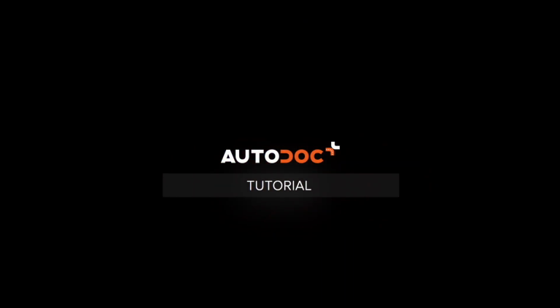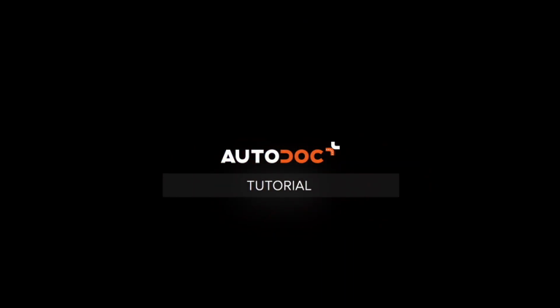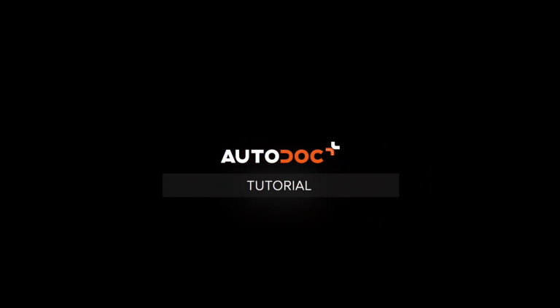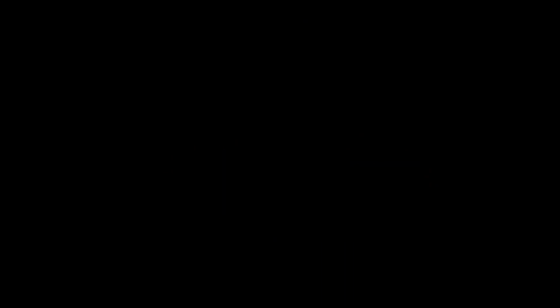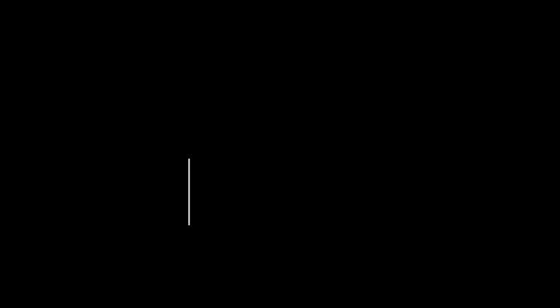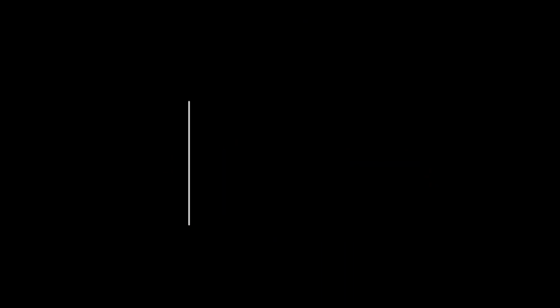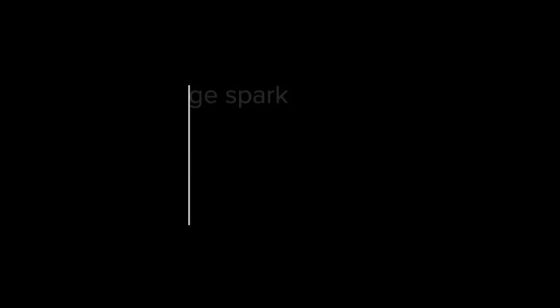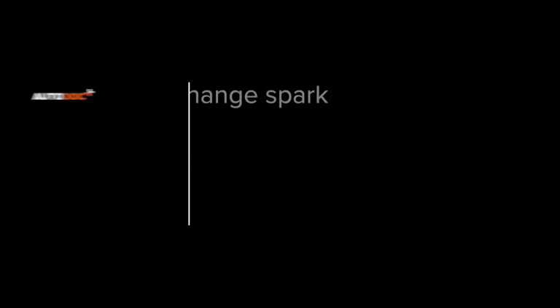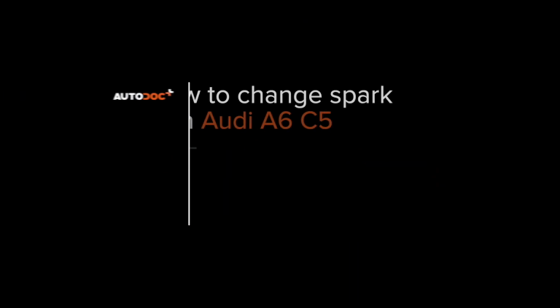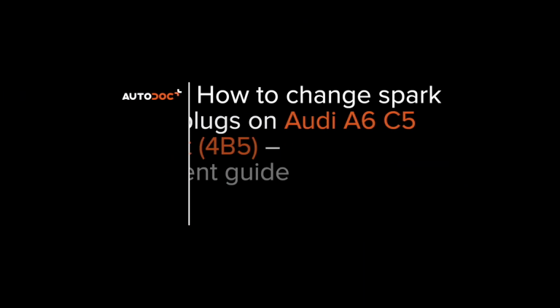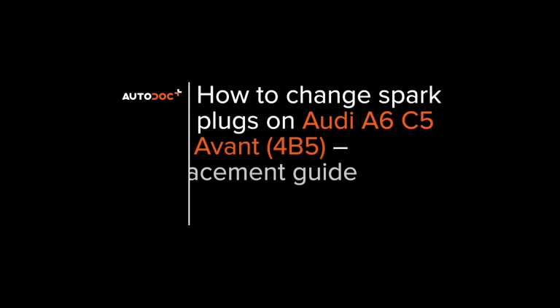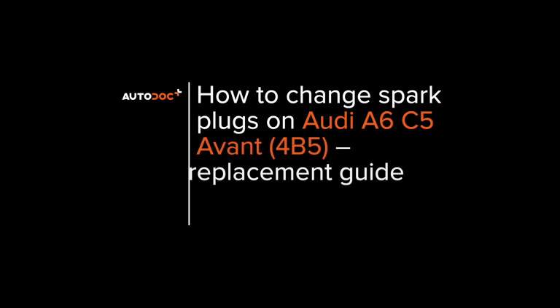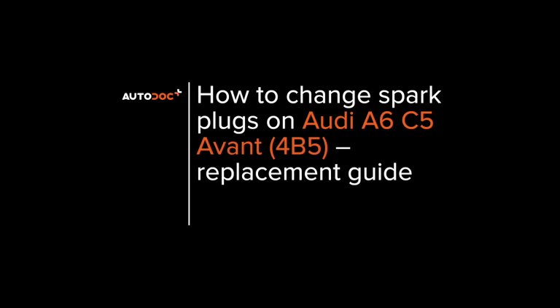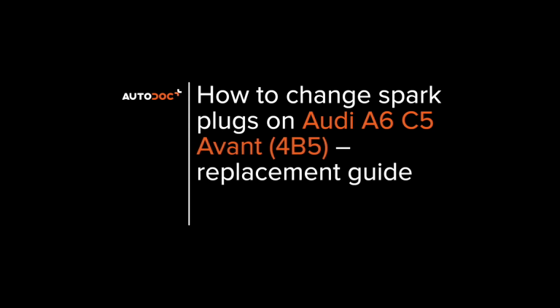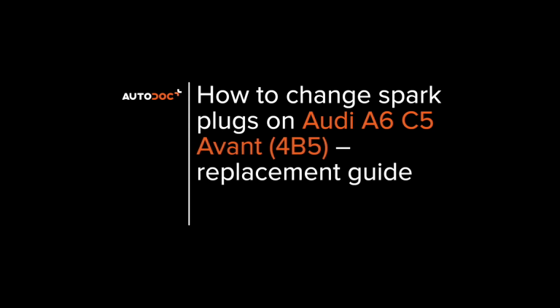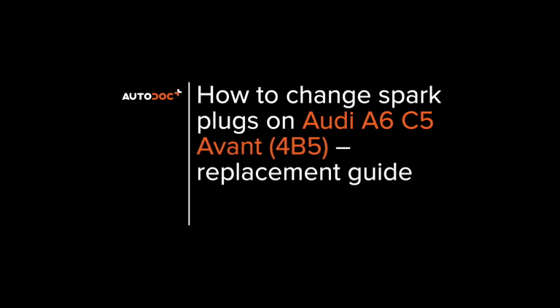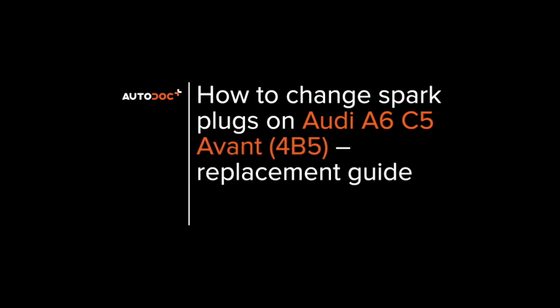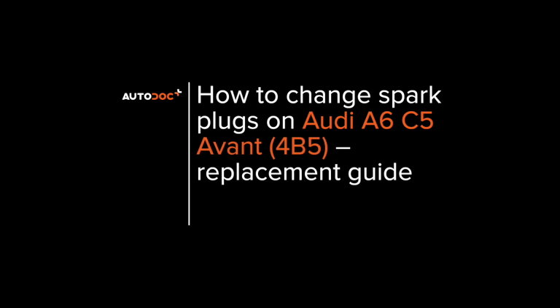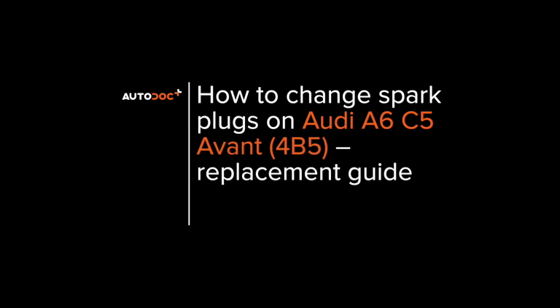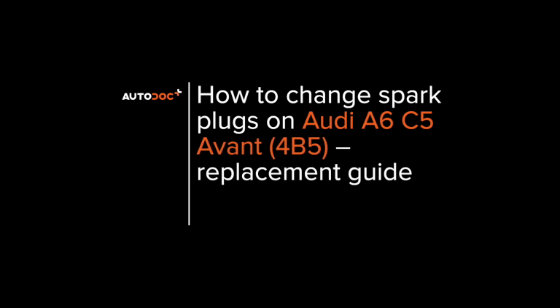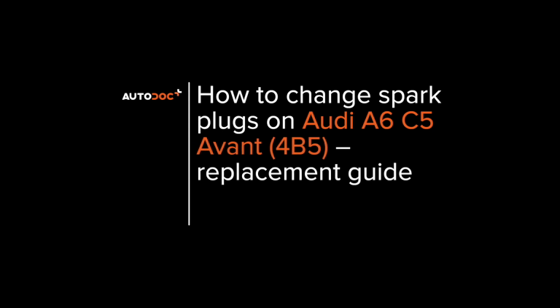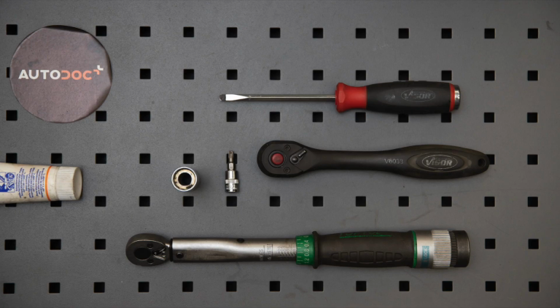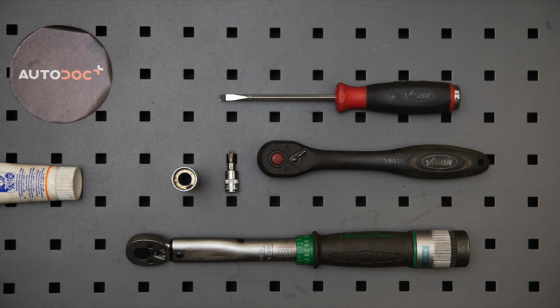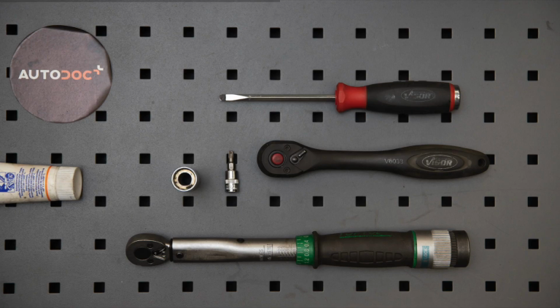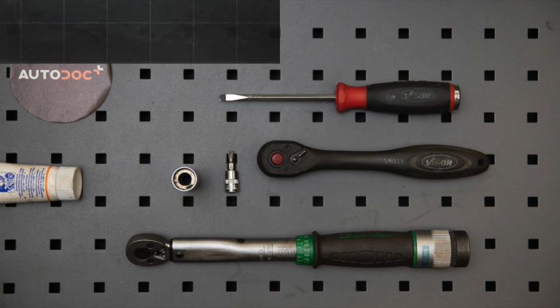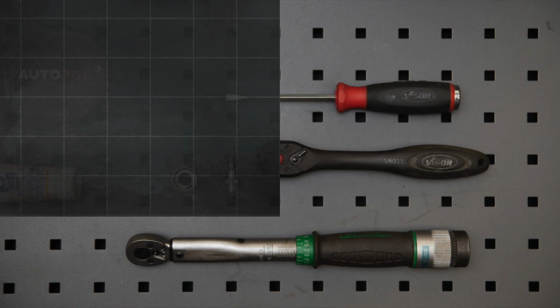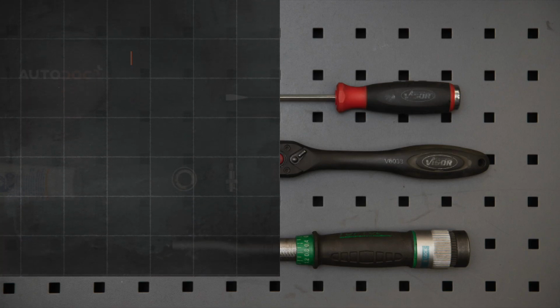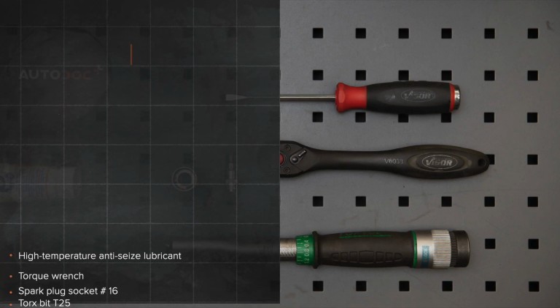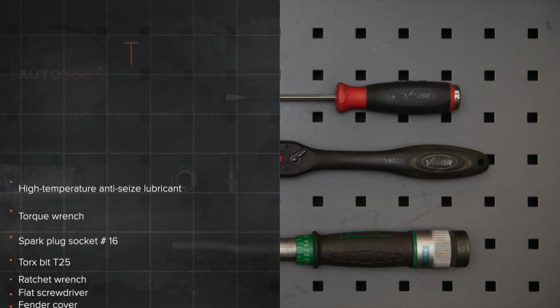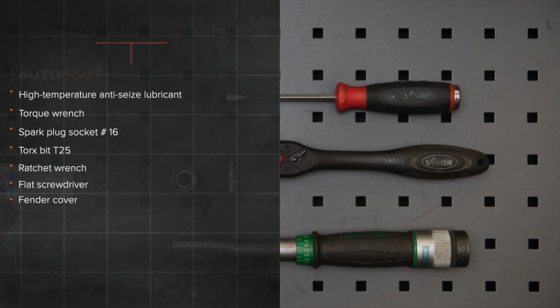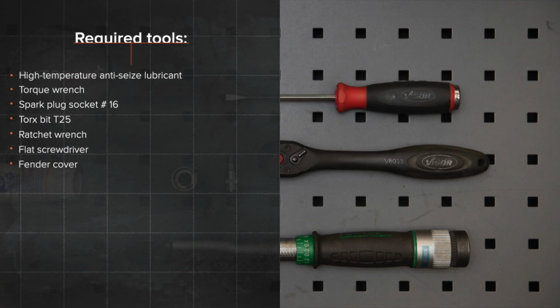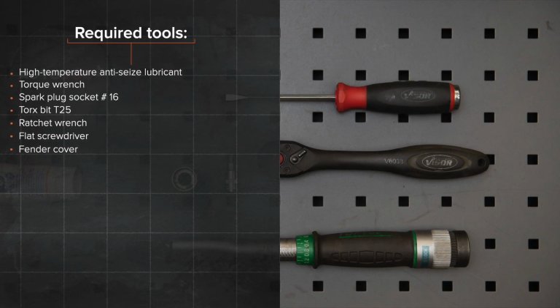AUTO DOC. Hi everybody! Here's the latest installment of AUTO DOC's video tutorials on replacing car parts.